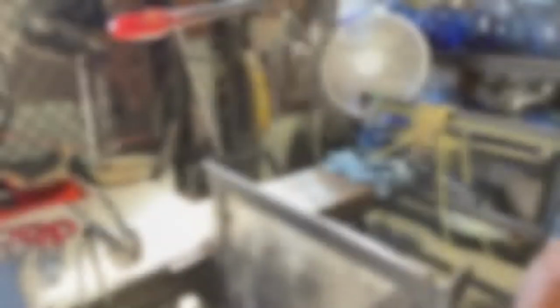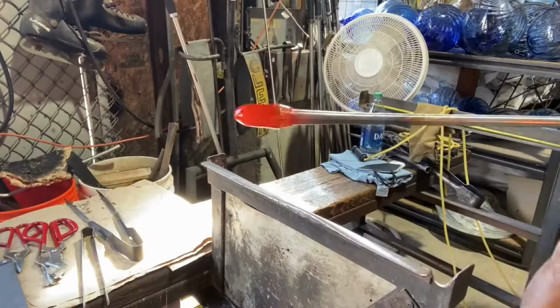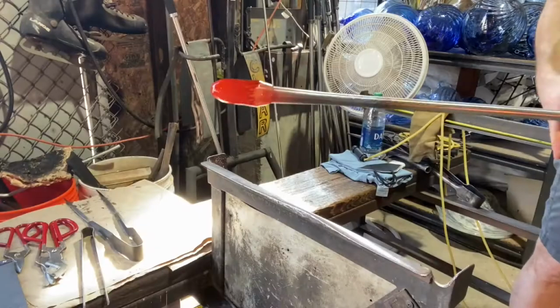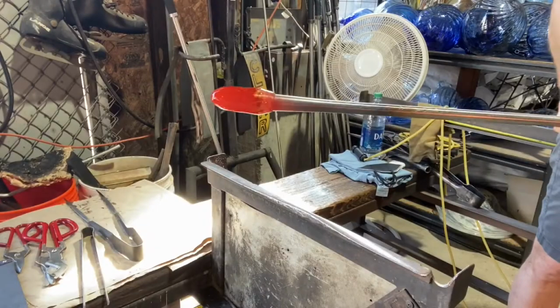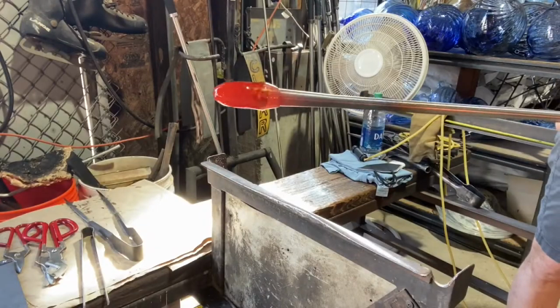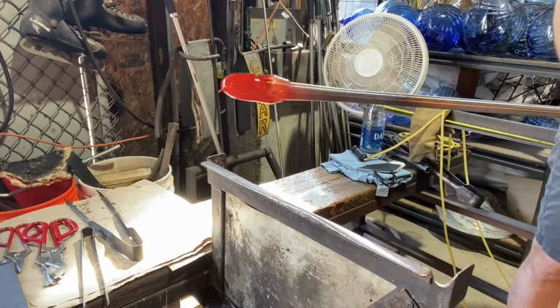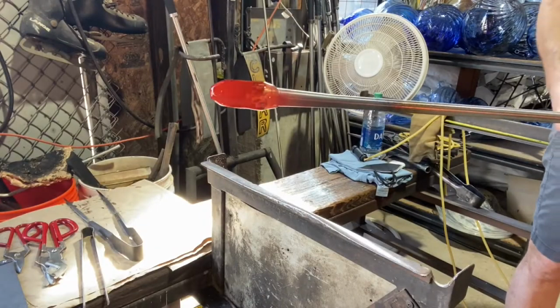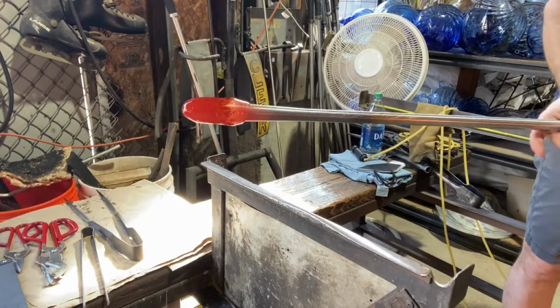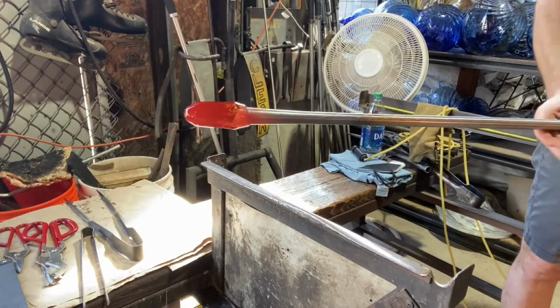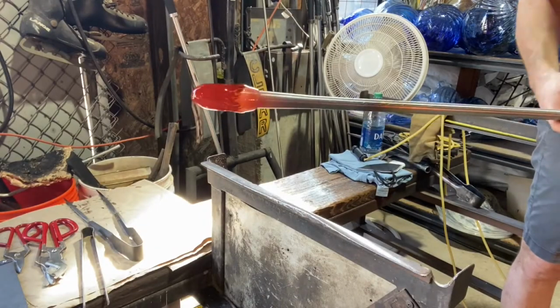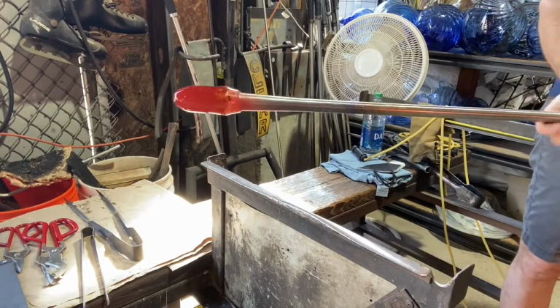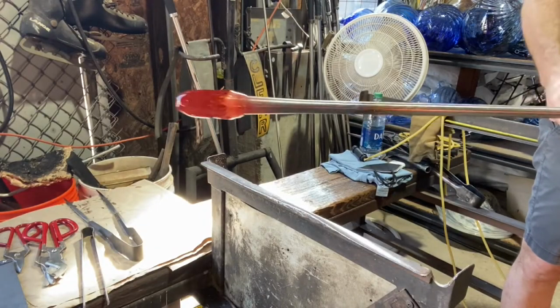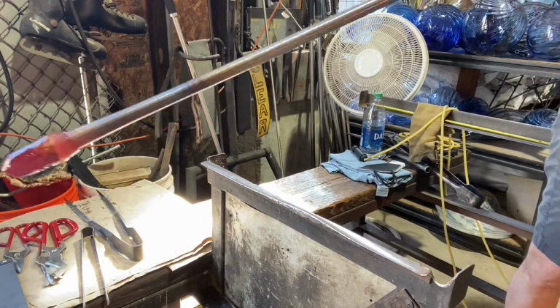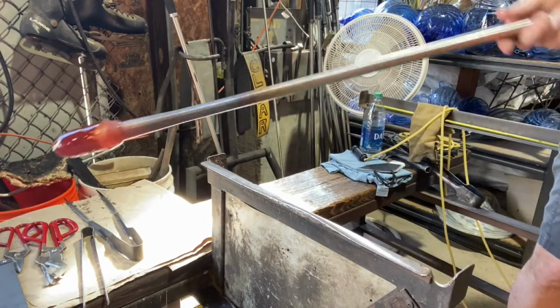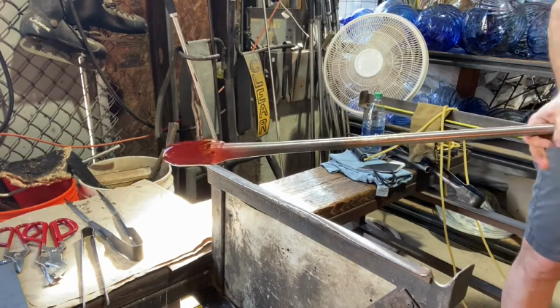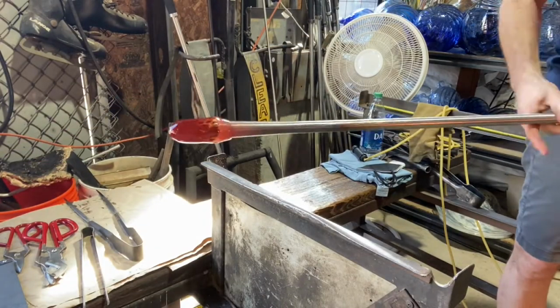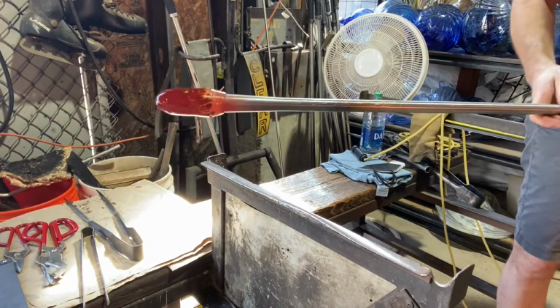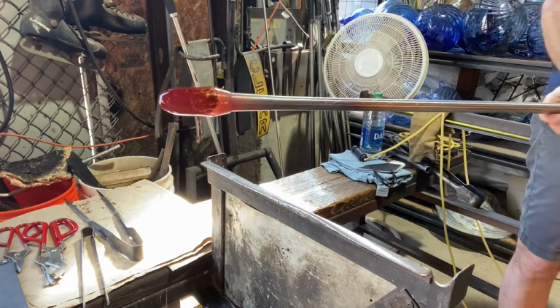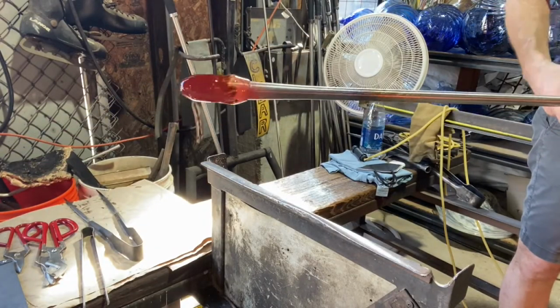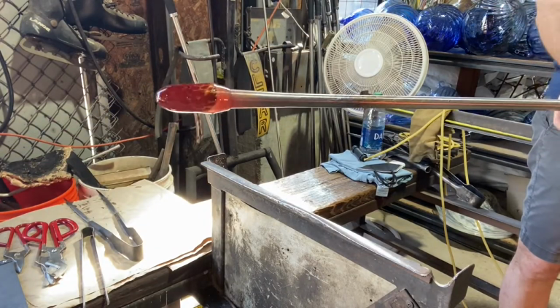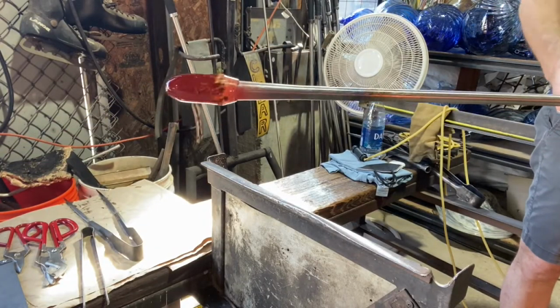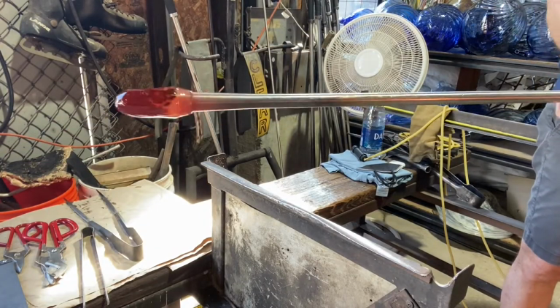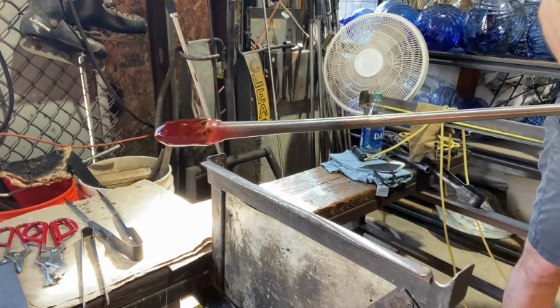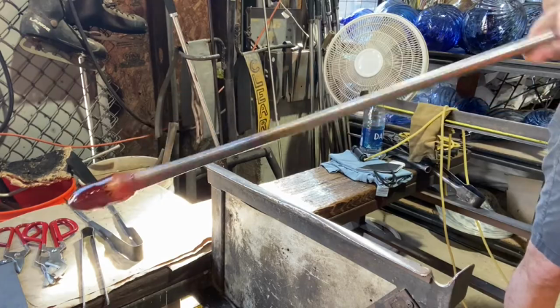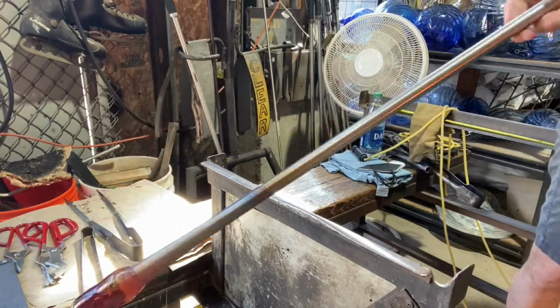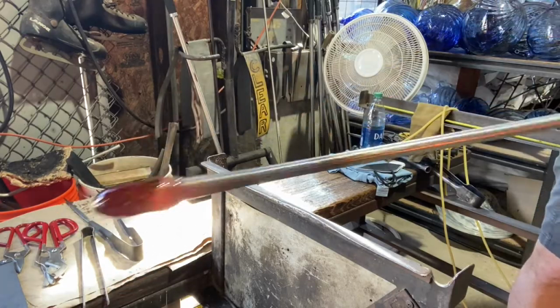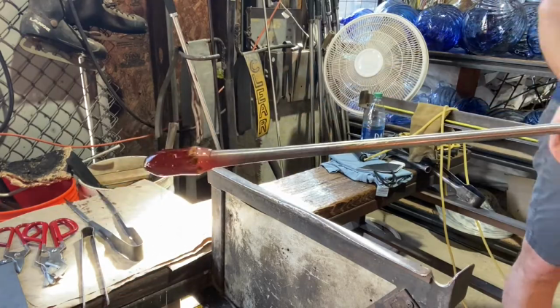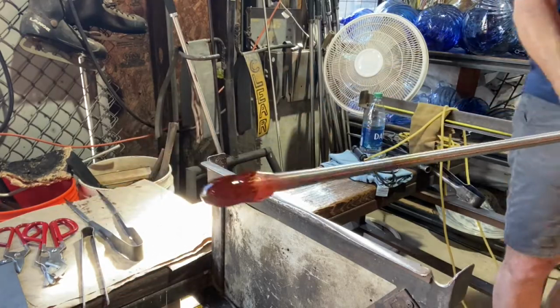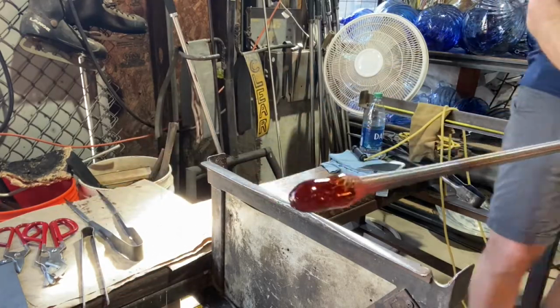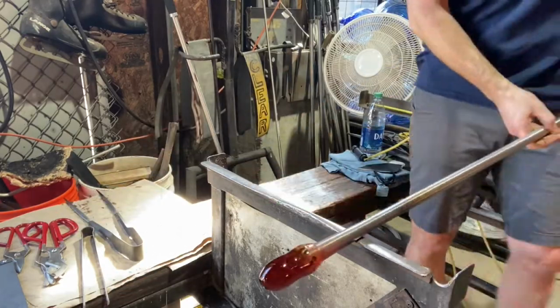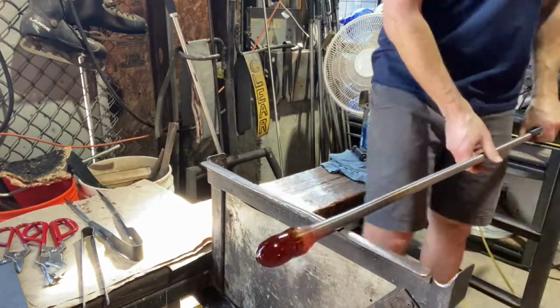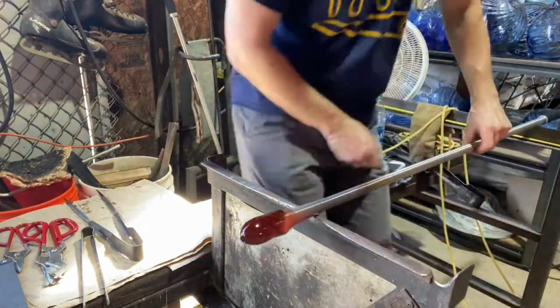And then I'm going to get a little bubble in there. If you know what you're looking for, you'll see the bubble grow a little bit, but it's really not visible right now.